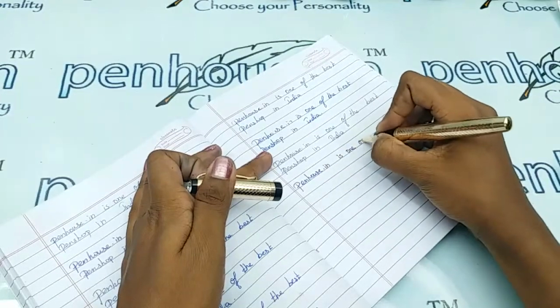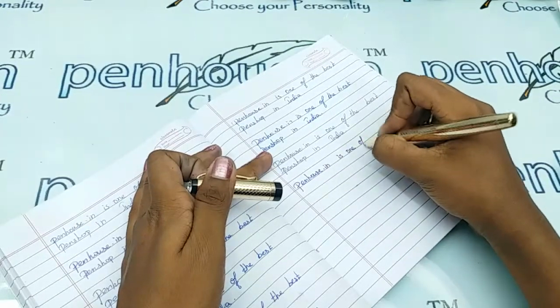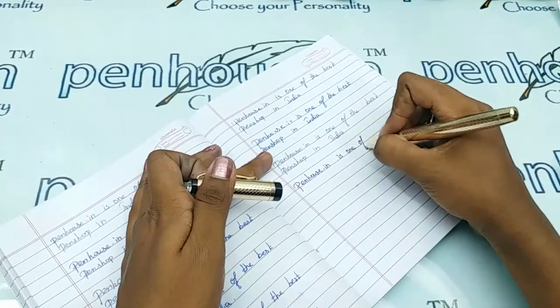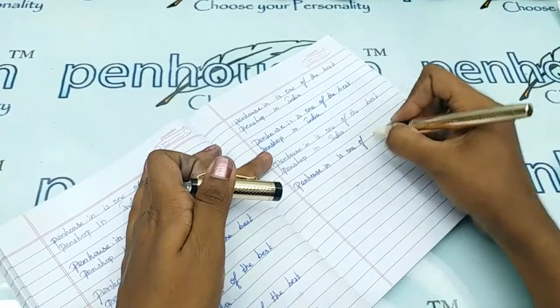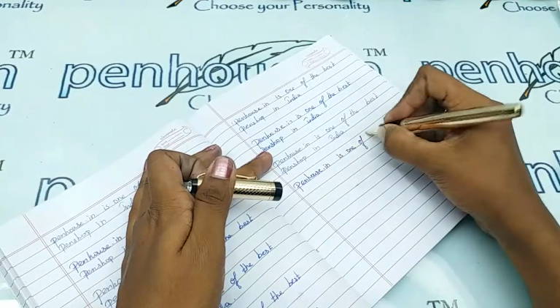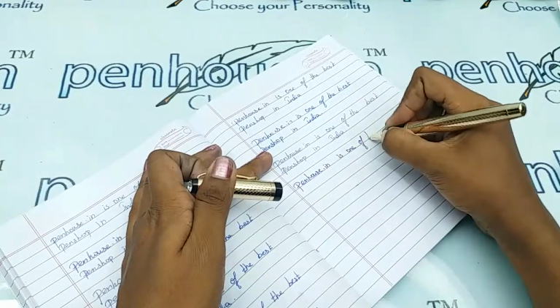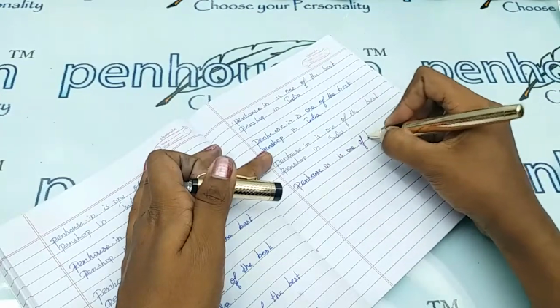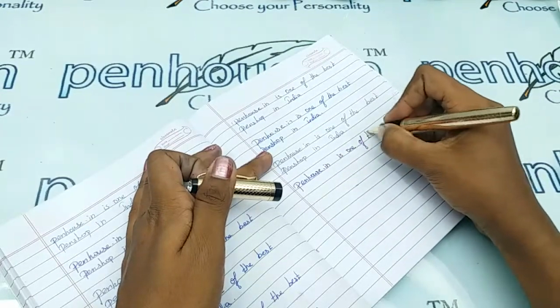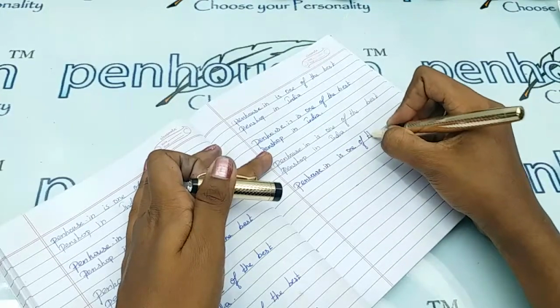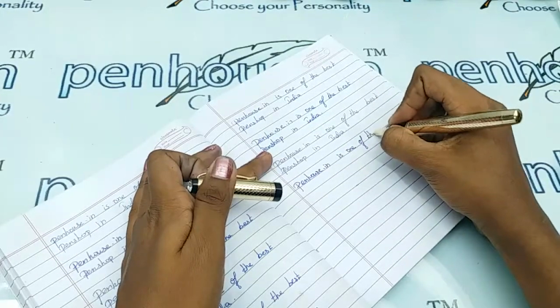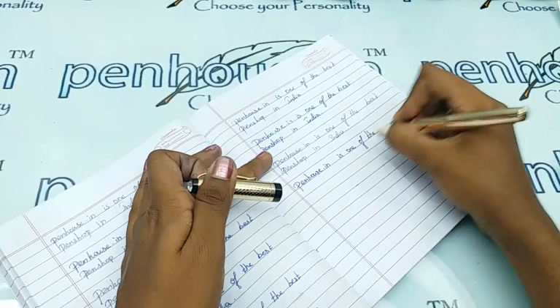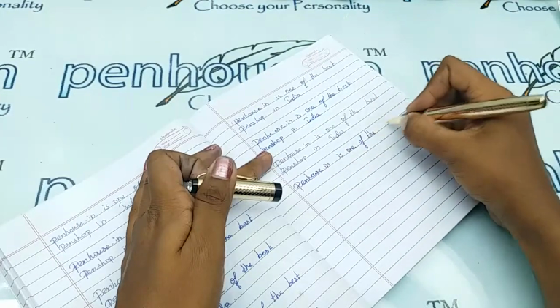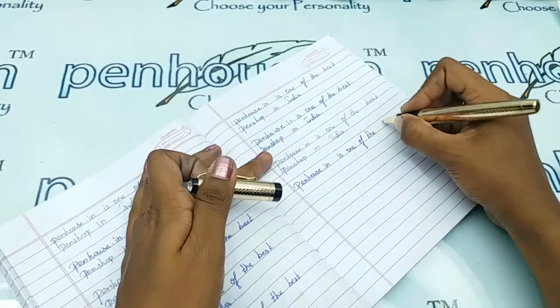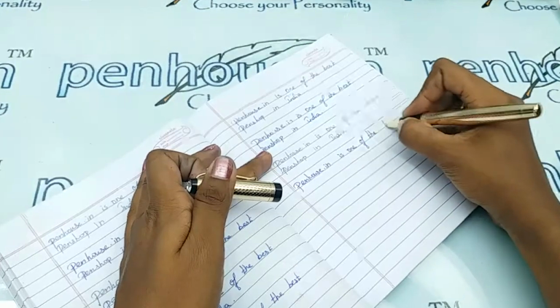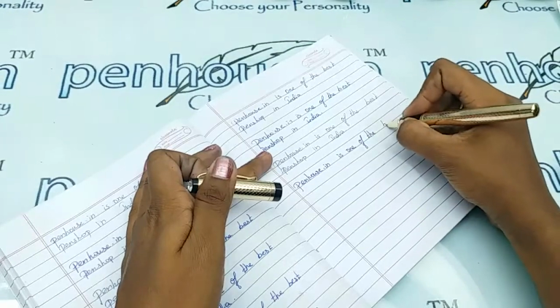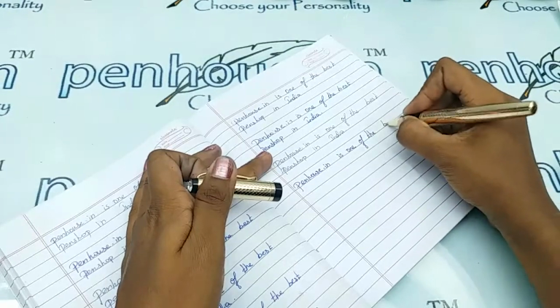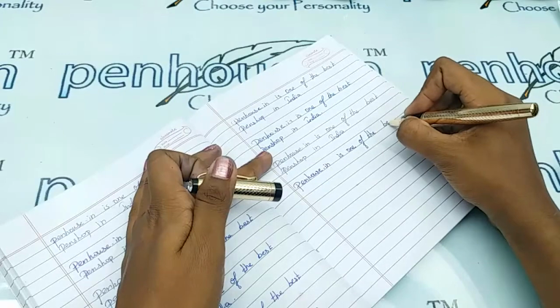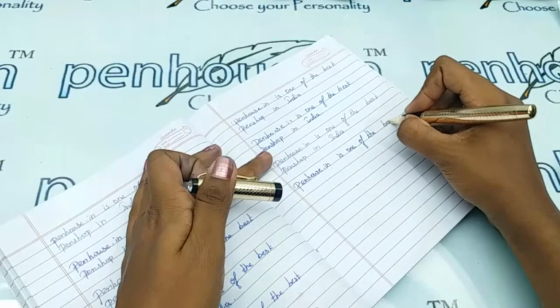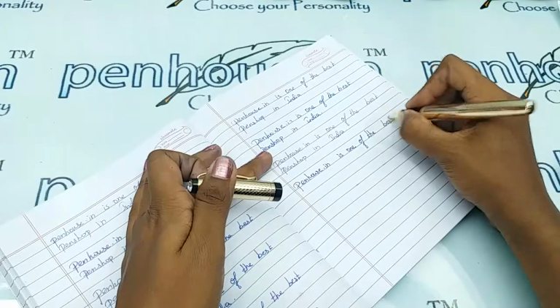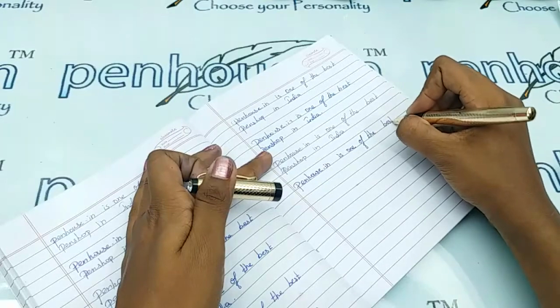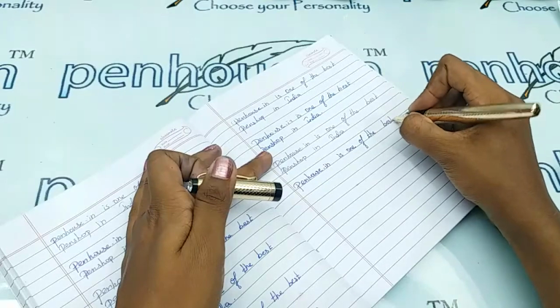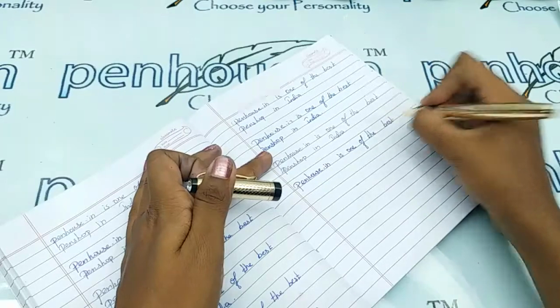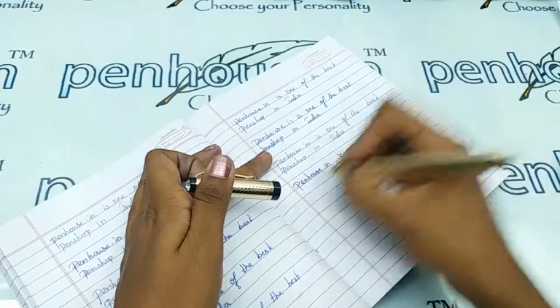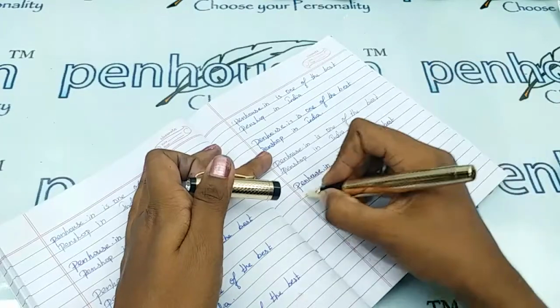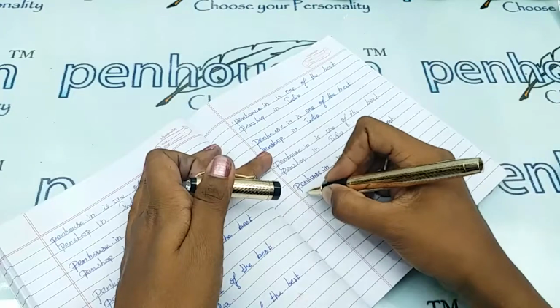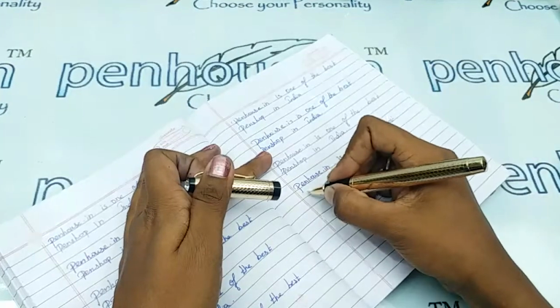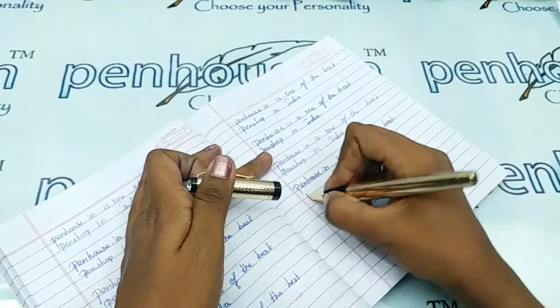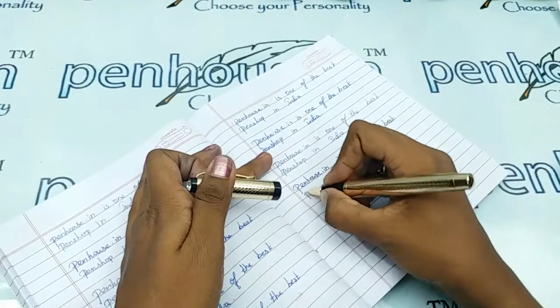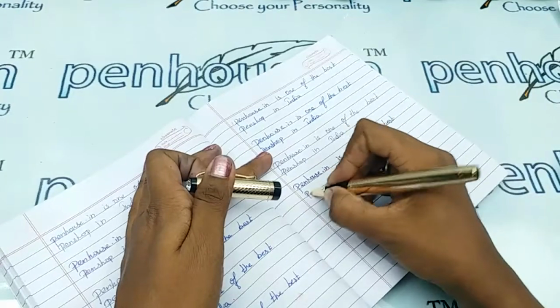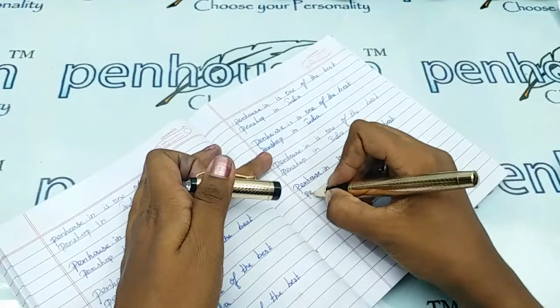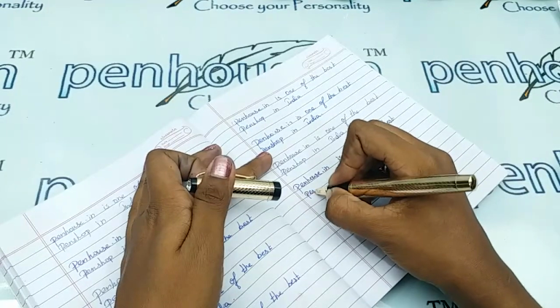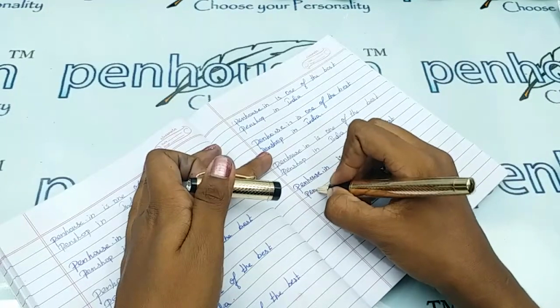Coming back to the writing, this is ultimately smooth and the ink flow is coming out very well.